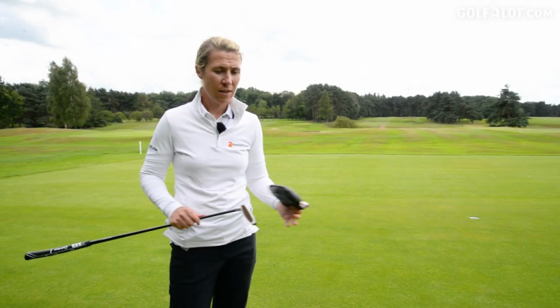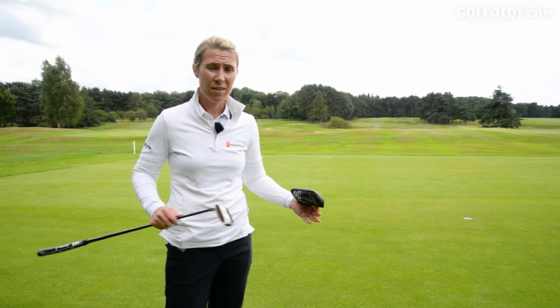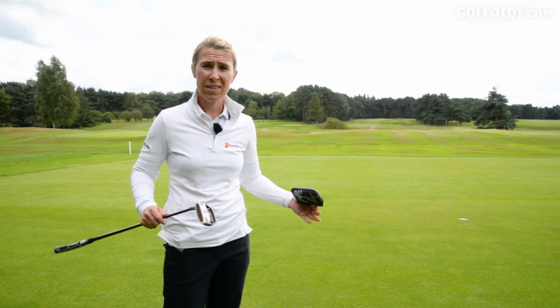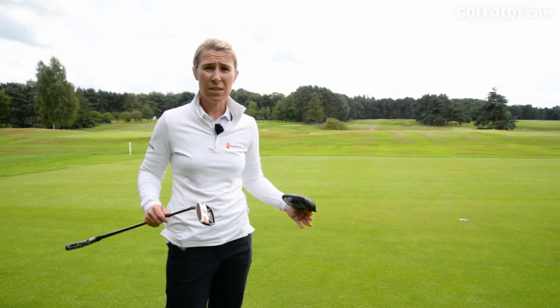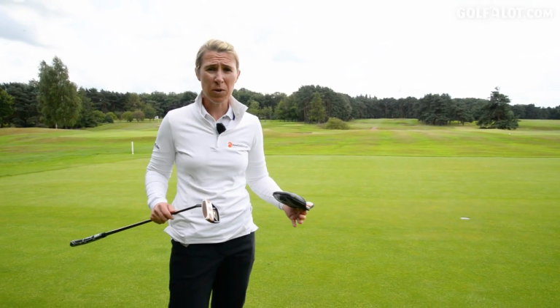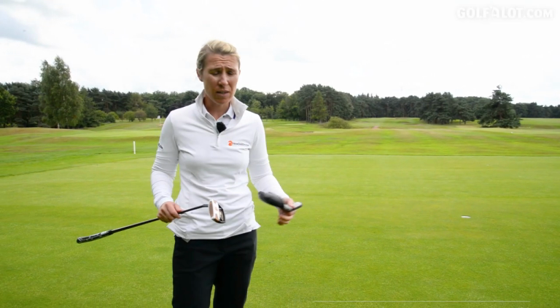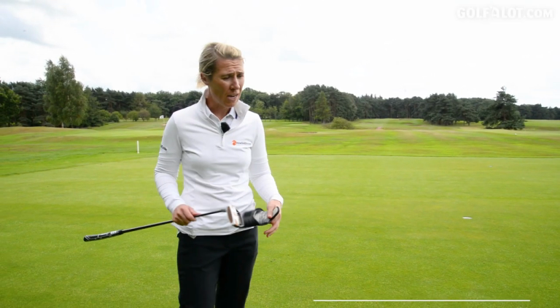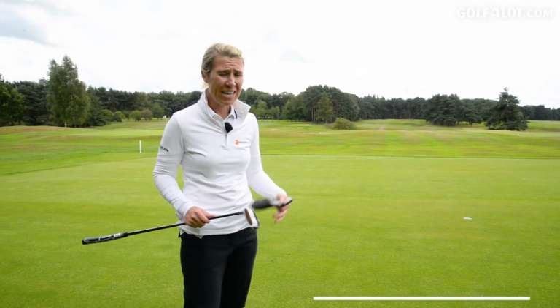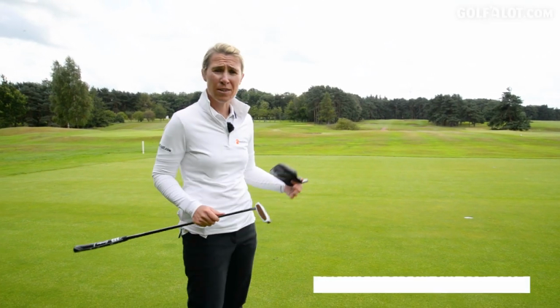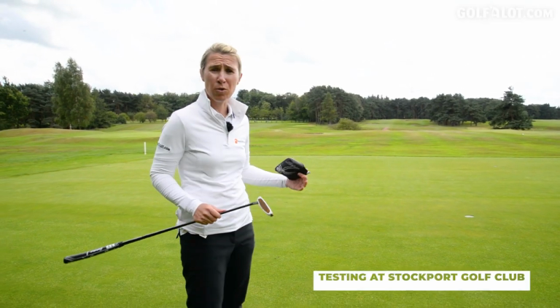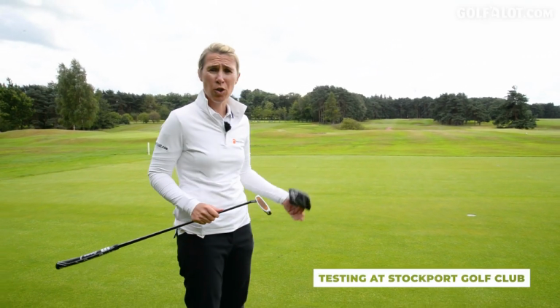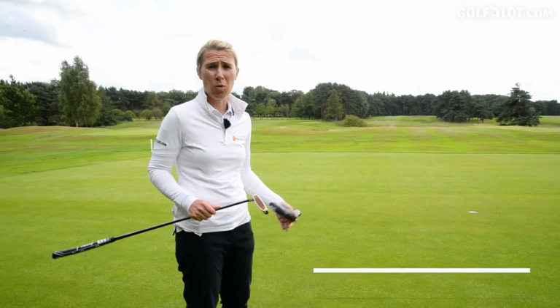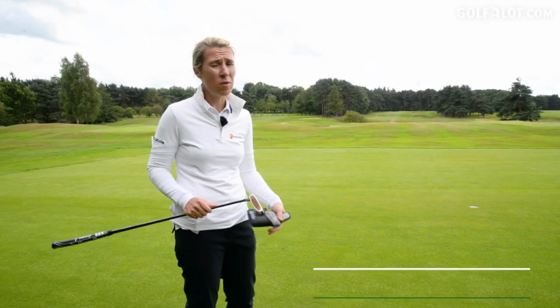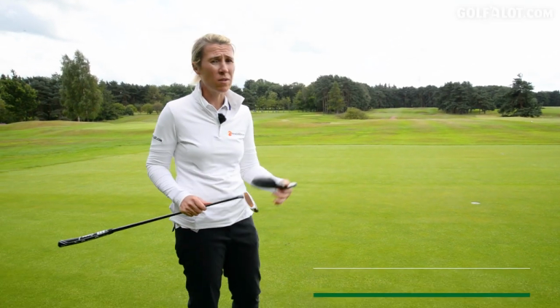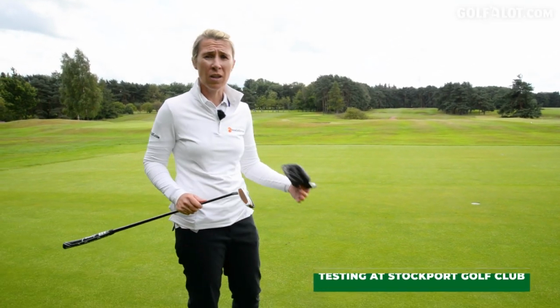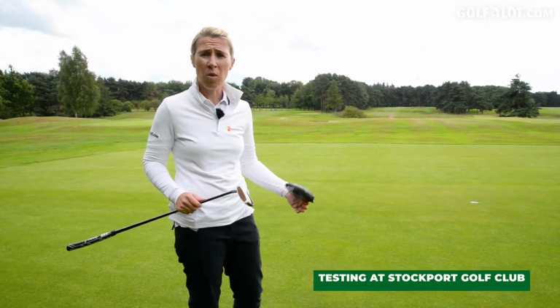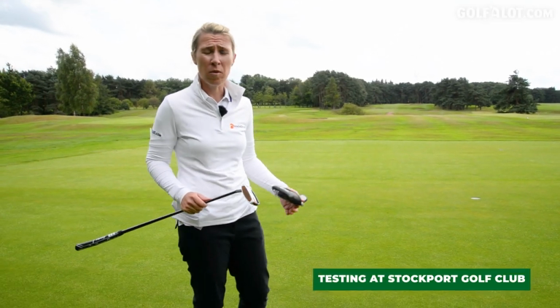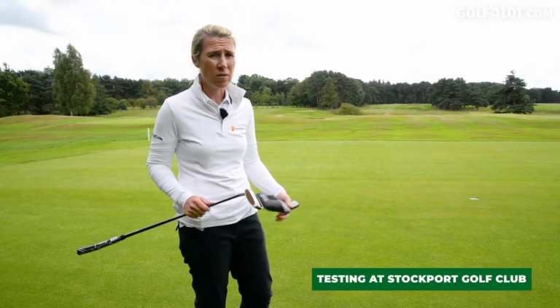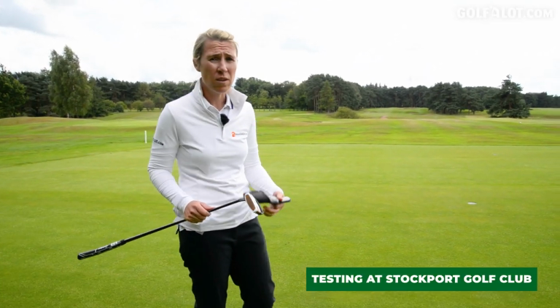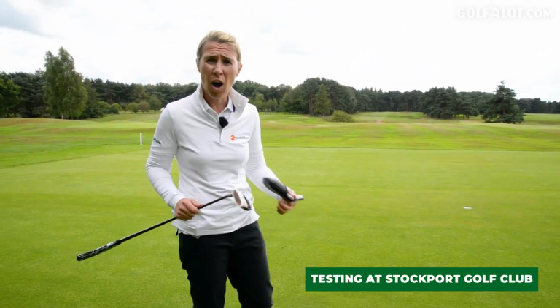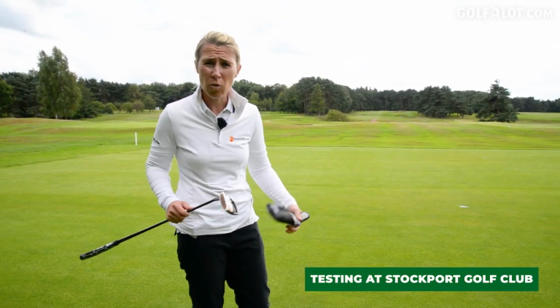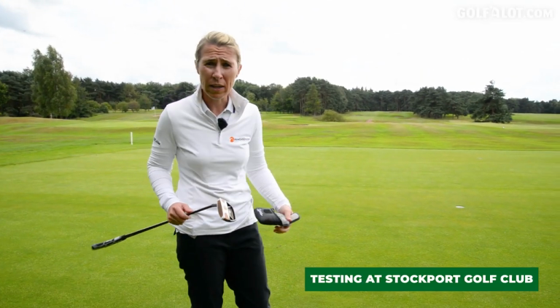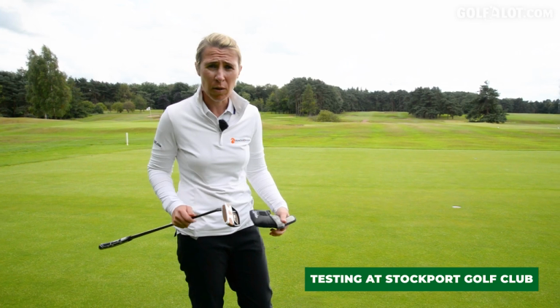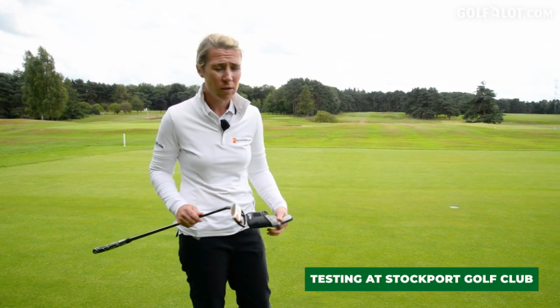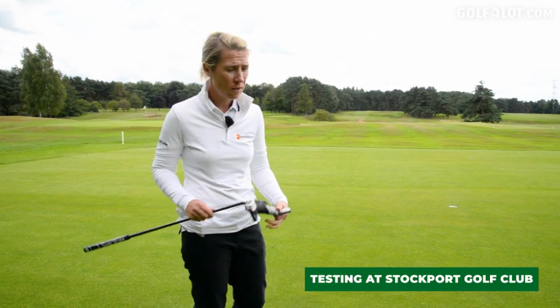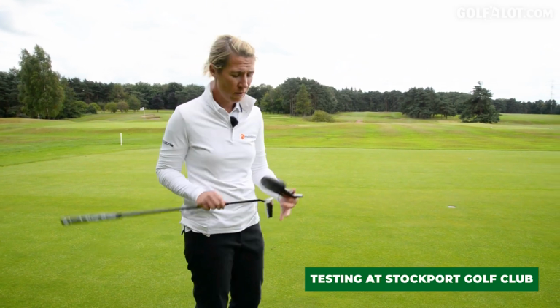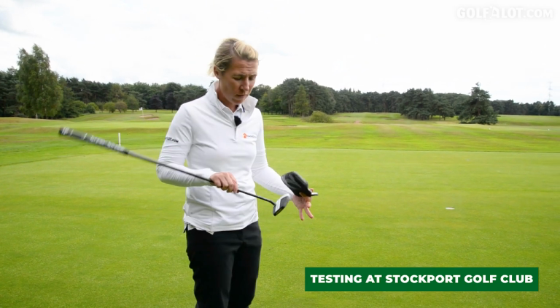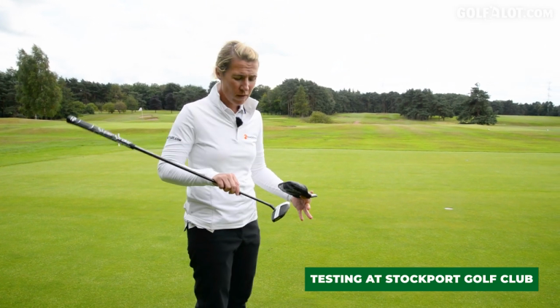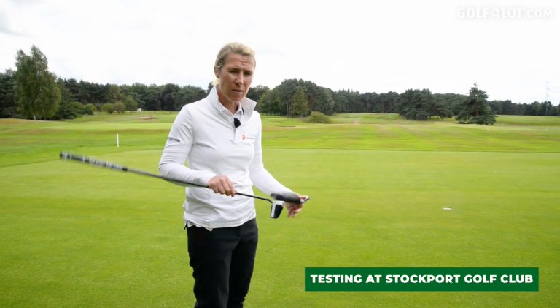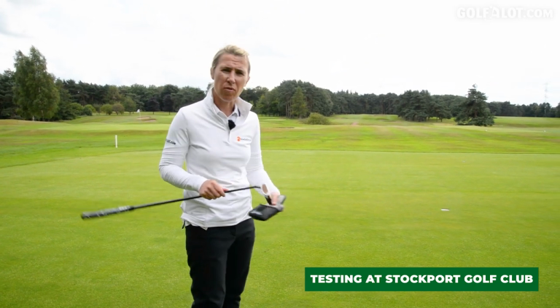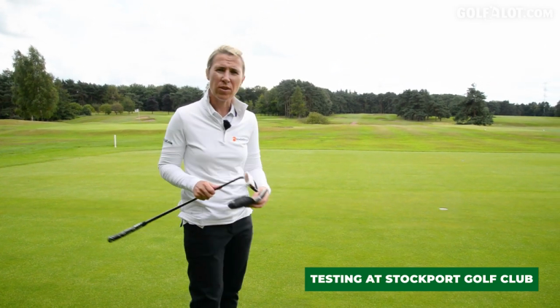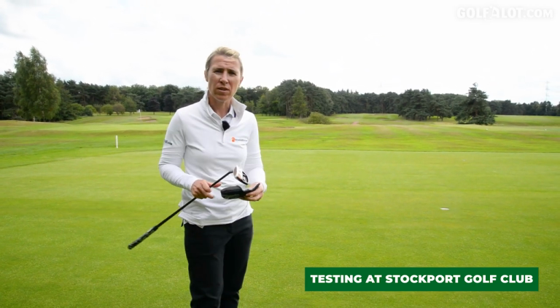To test the putter, I'm going to hit some short putts, long putts, holing out — first impressions.